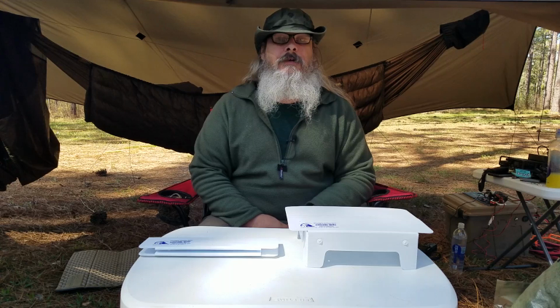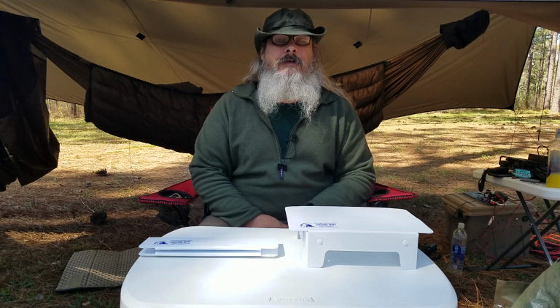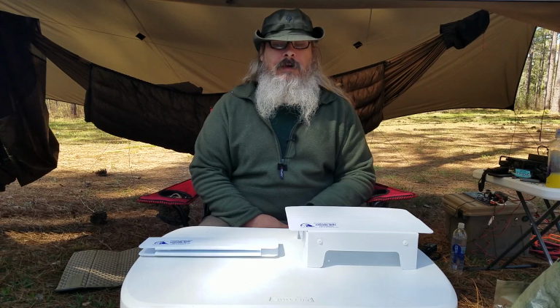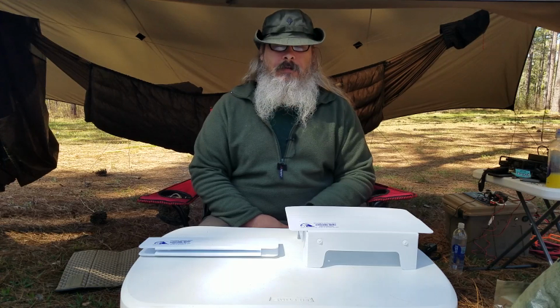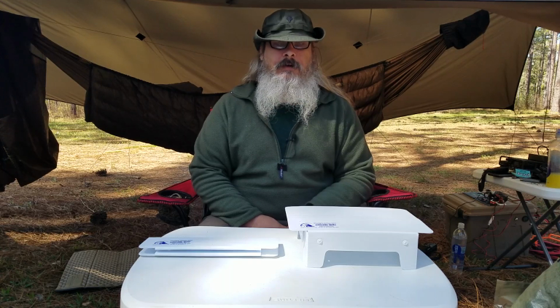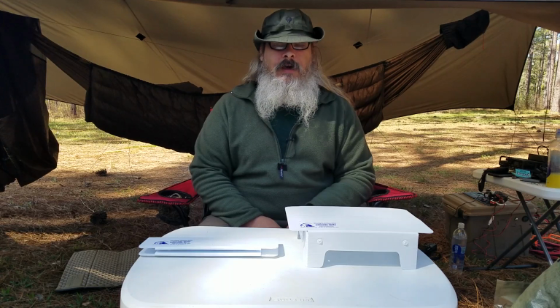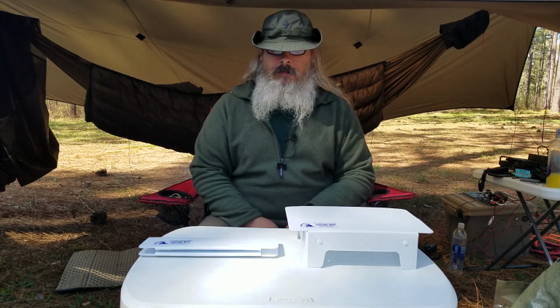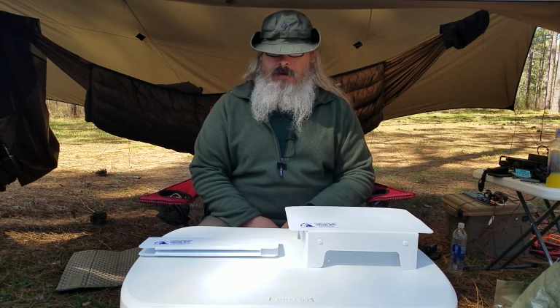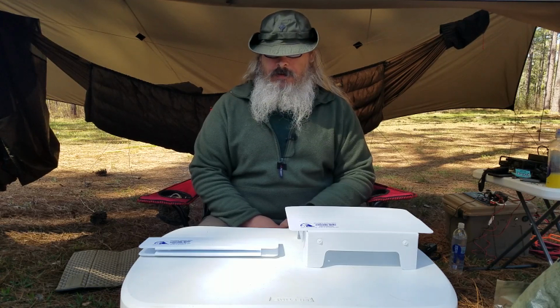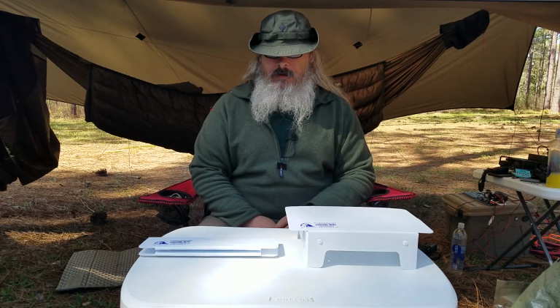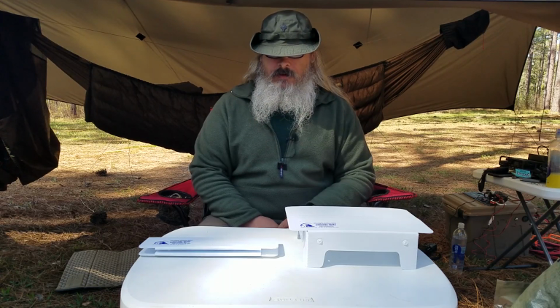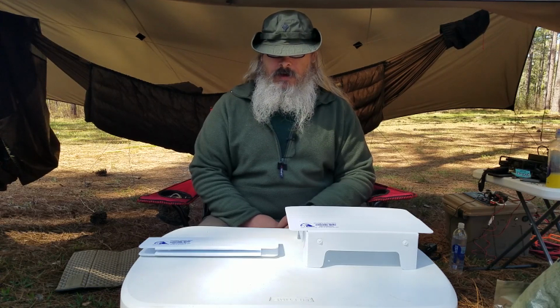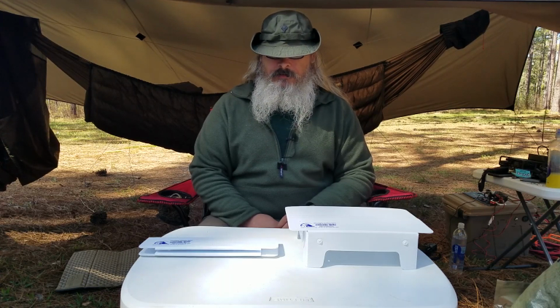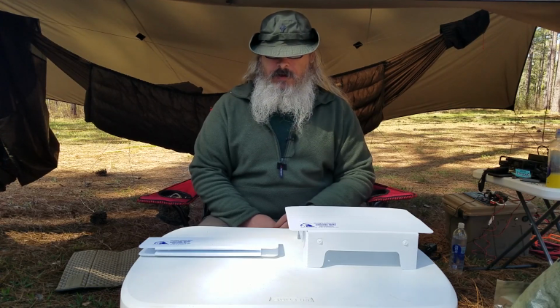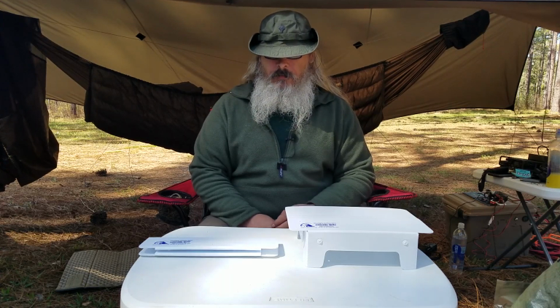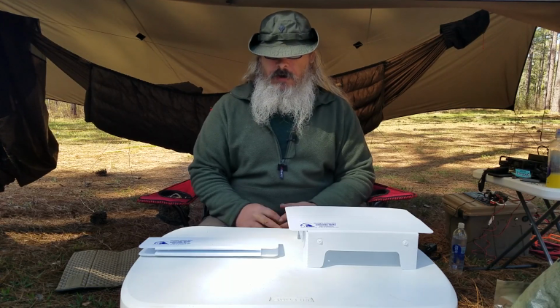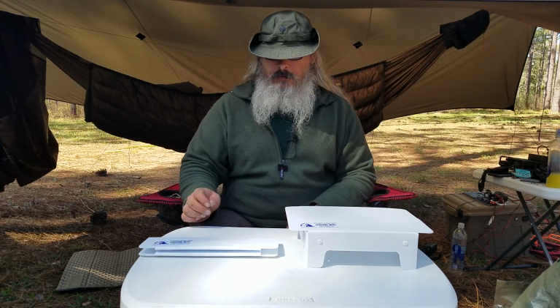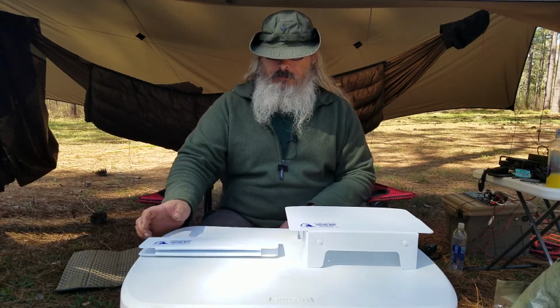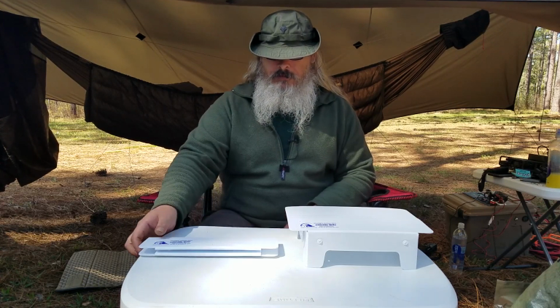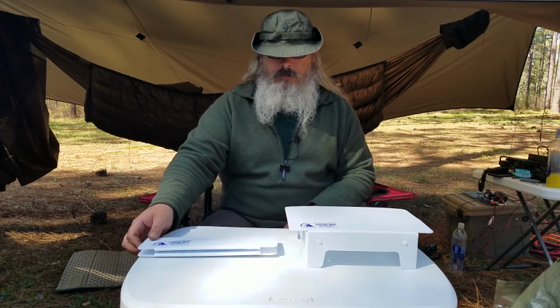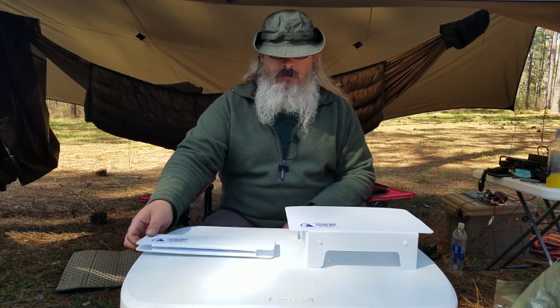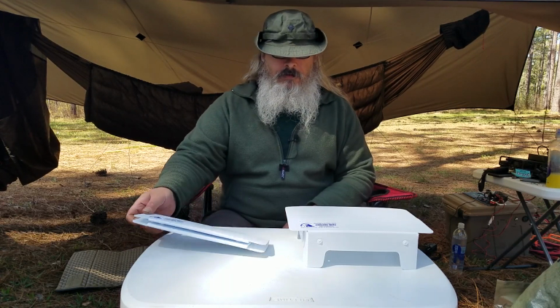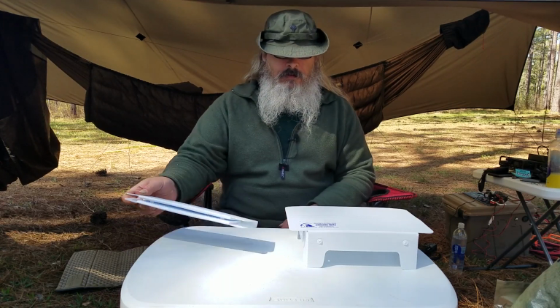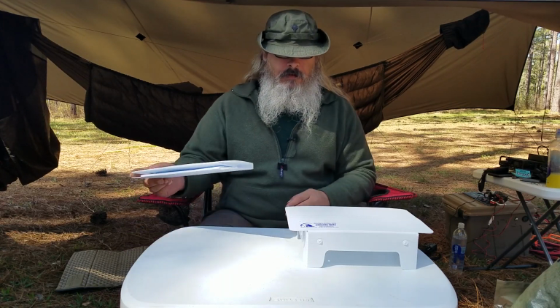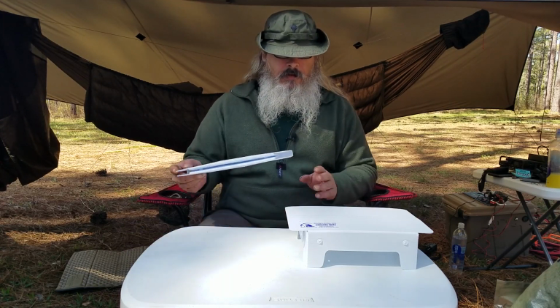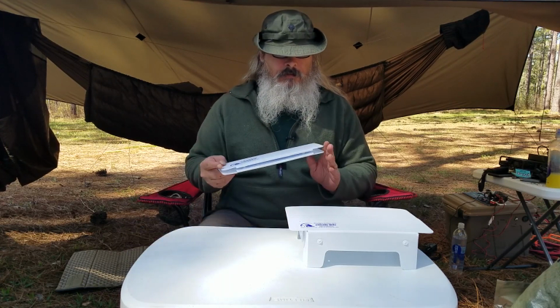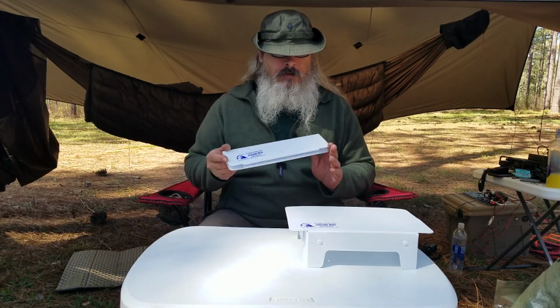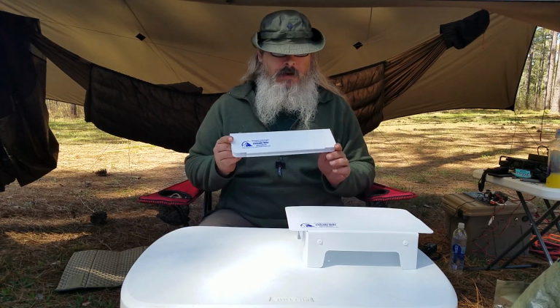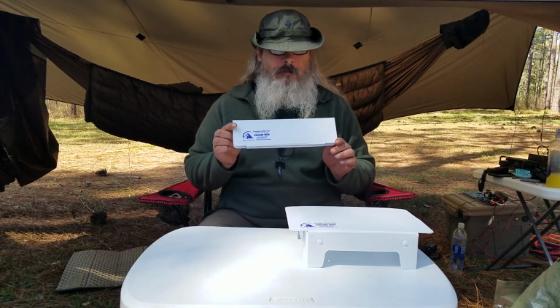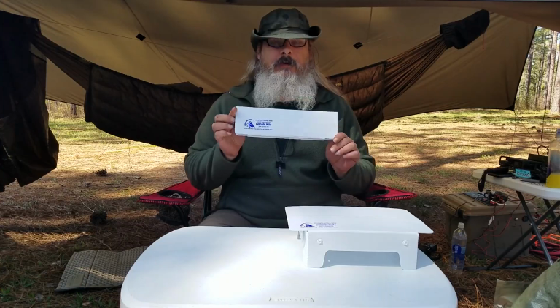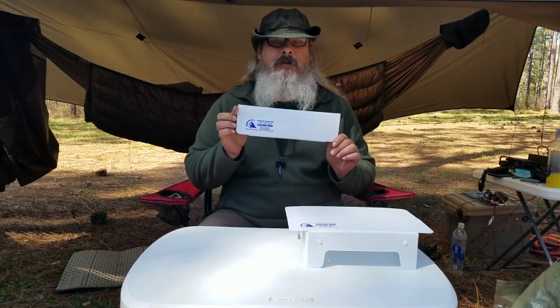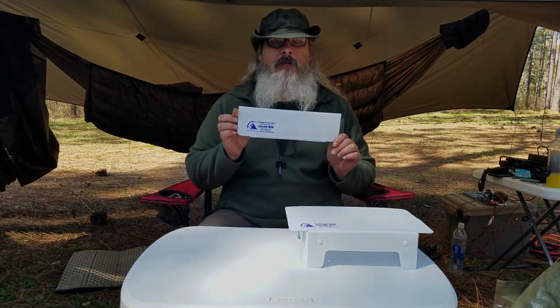Today we're going to talk about the Cascade Wild Ultralight Folding Table.